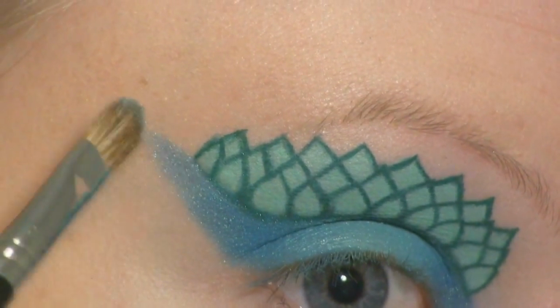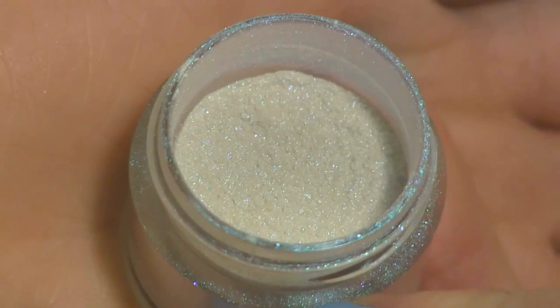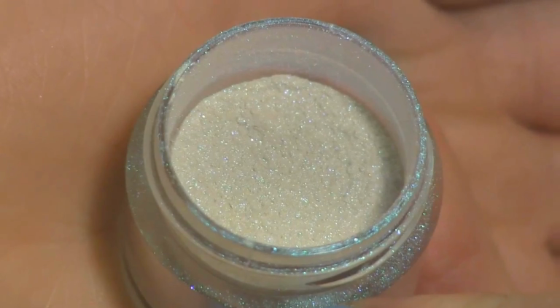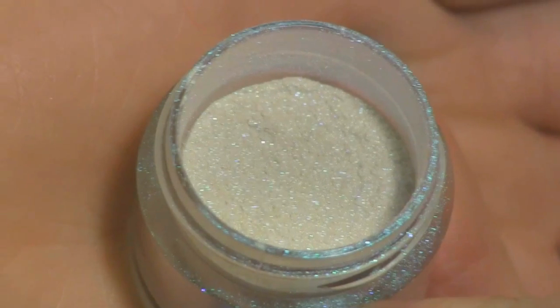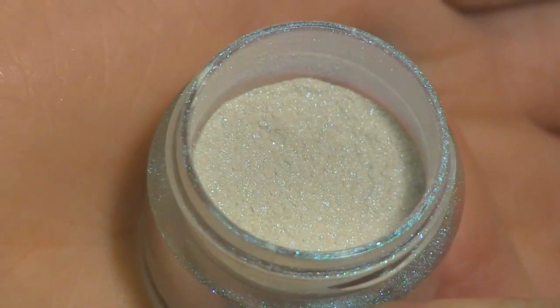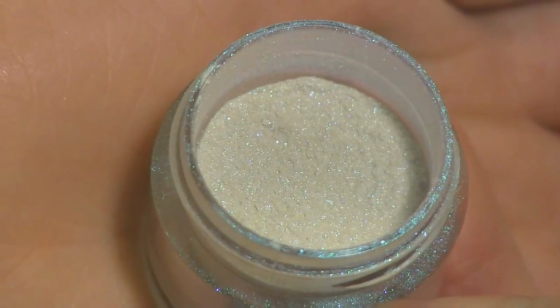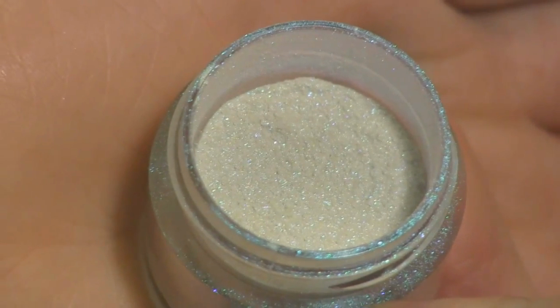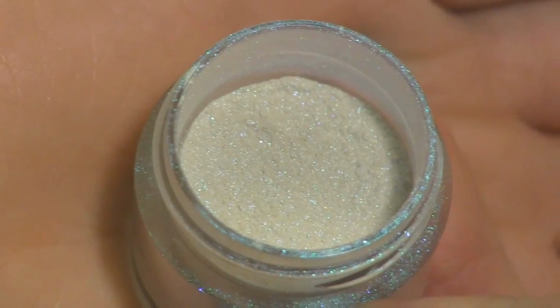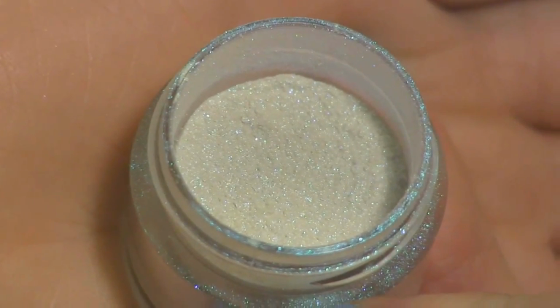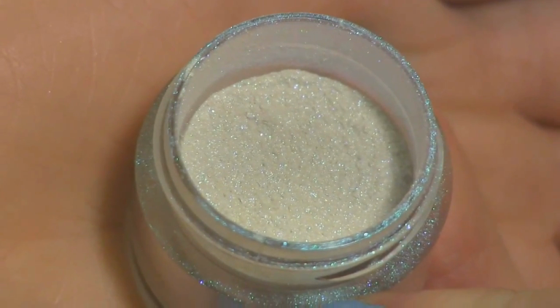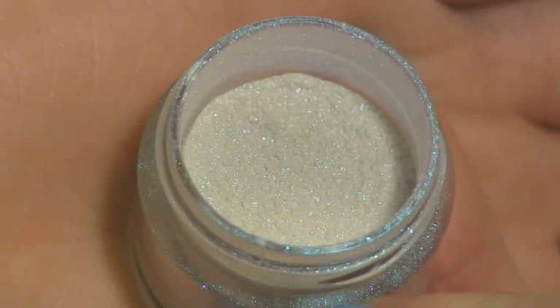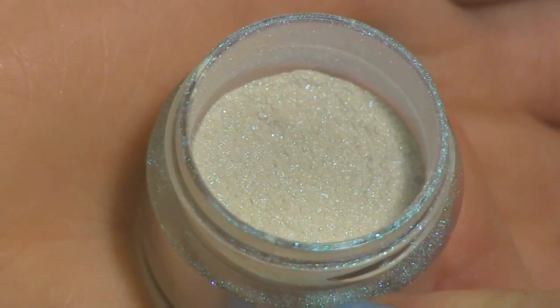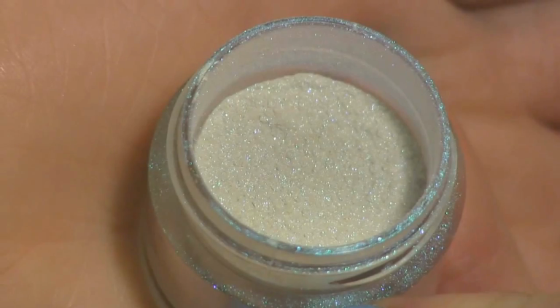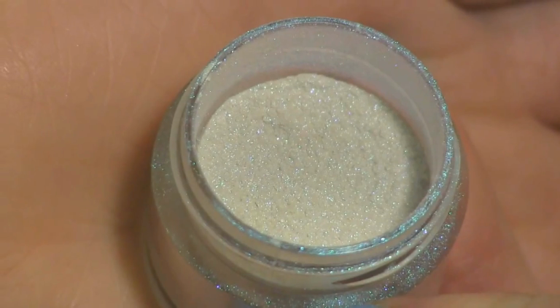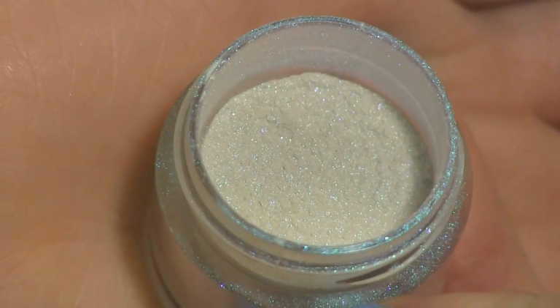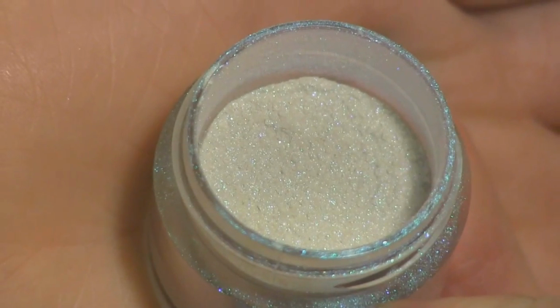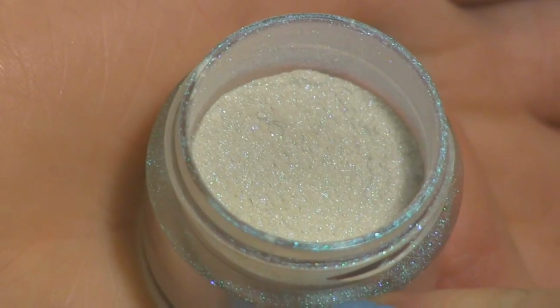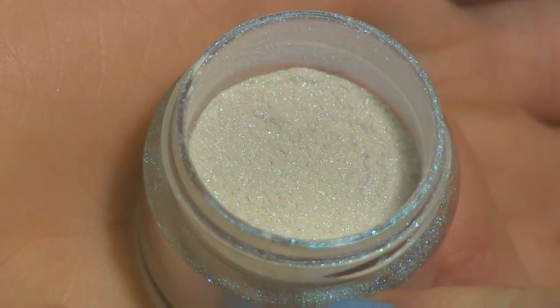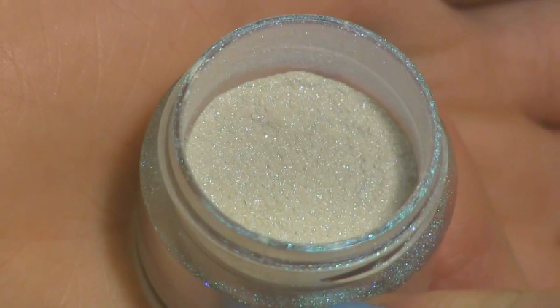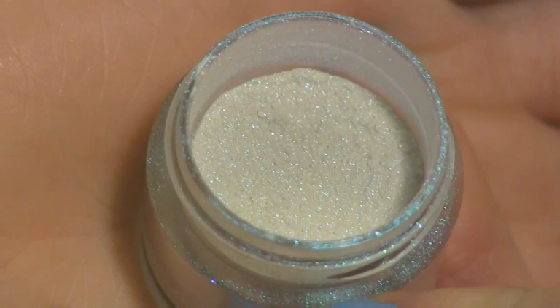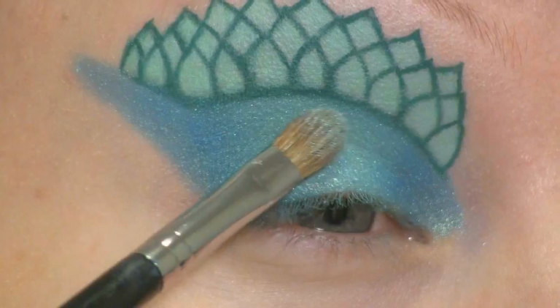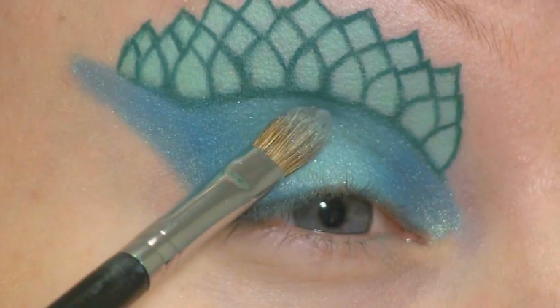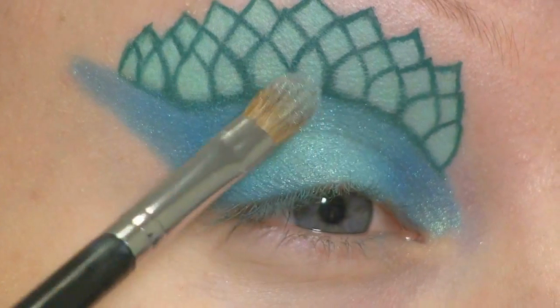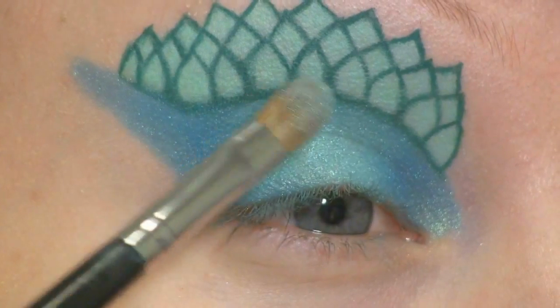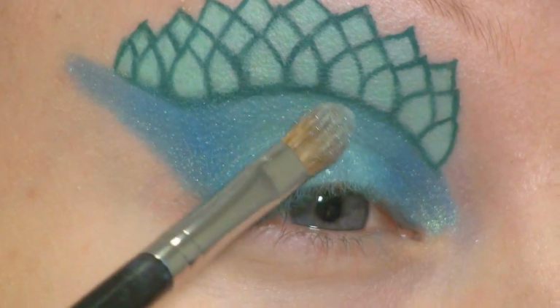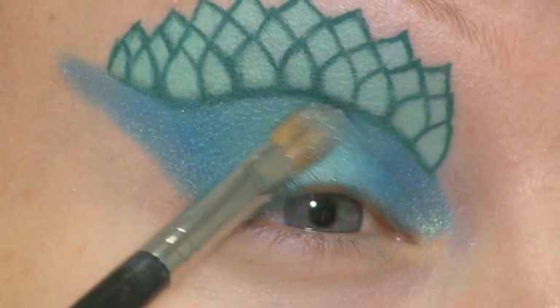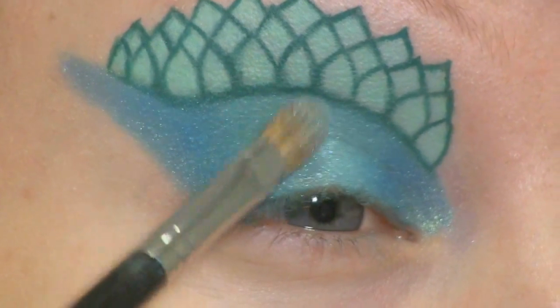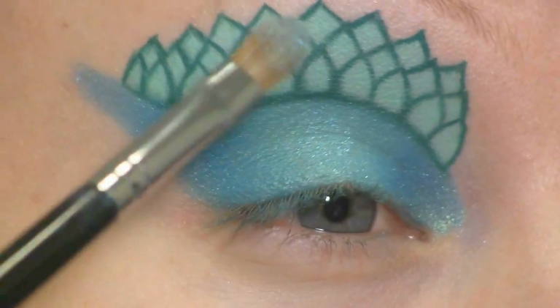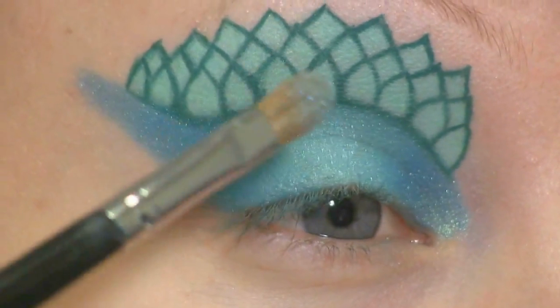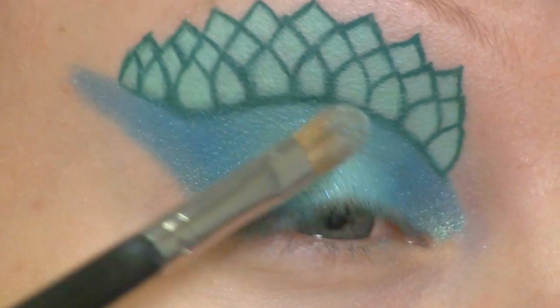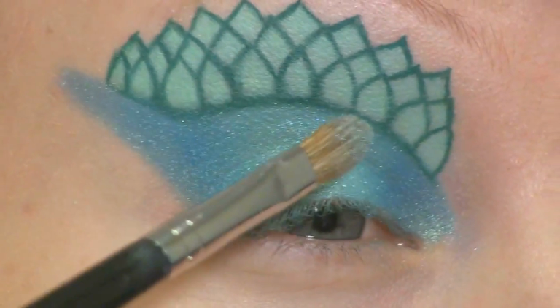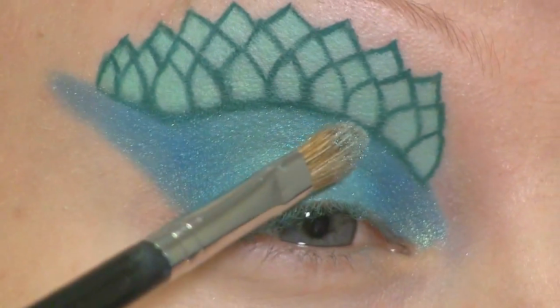Now I'm going to place a little bit of Sugar Pearl's Lumi on top of Mochi, and this gives the look such a pretty sparkle.